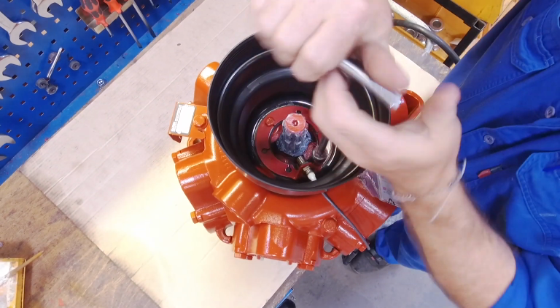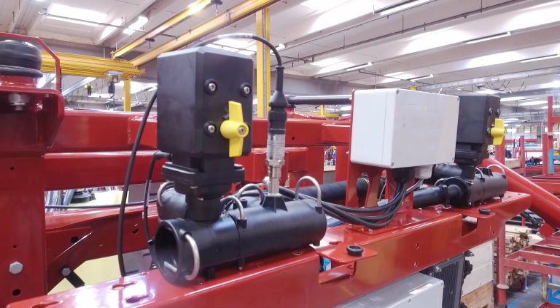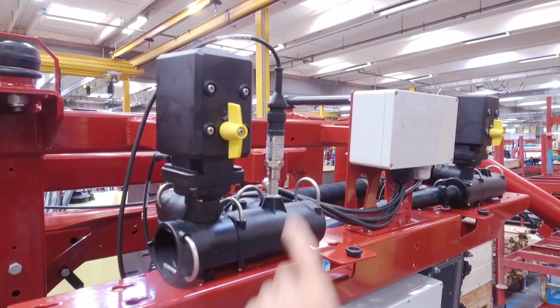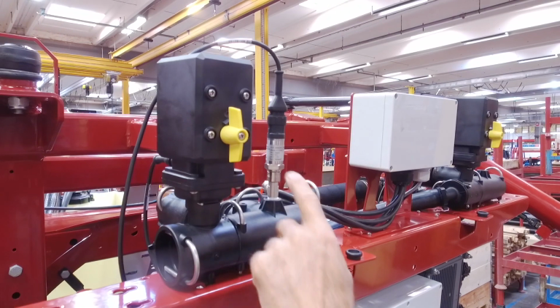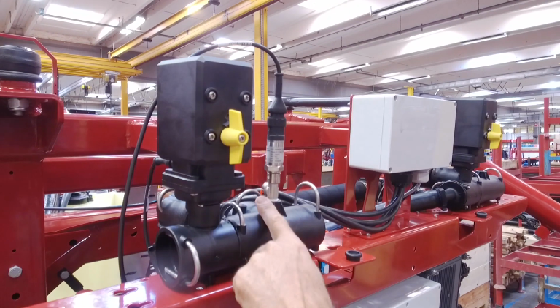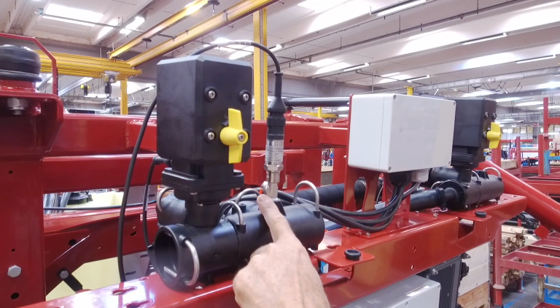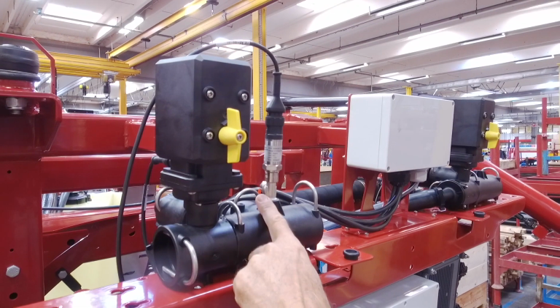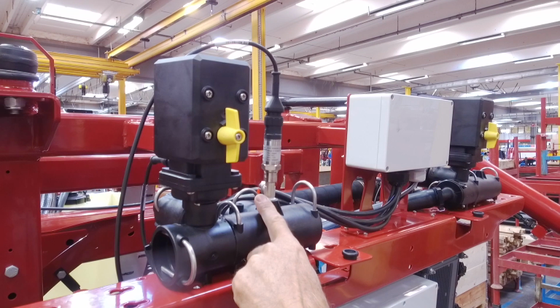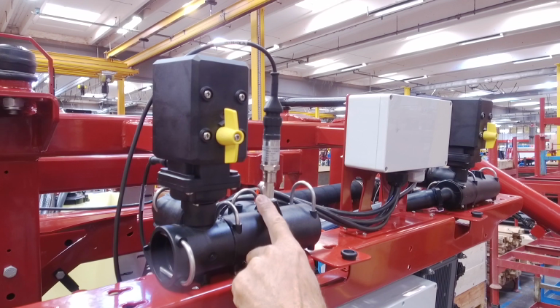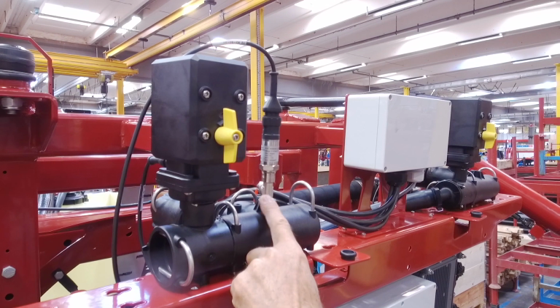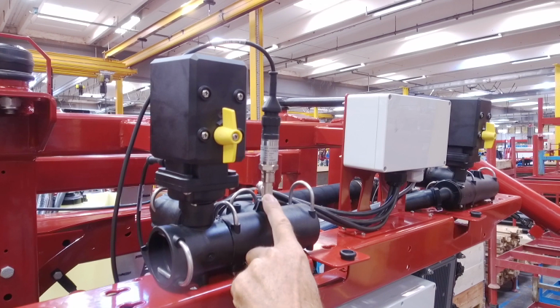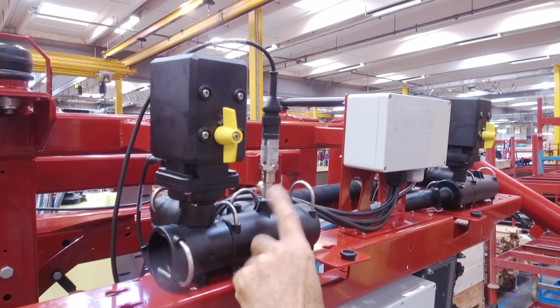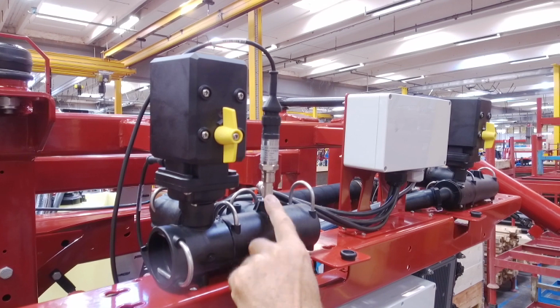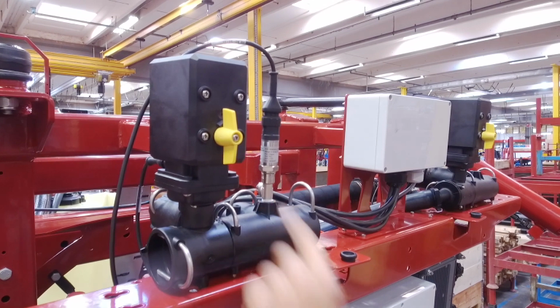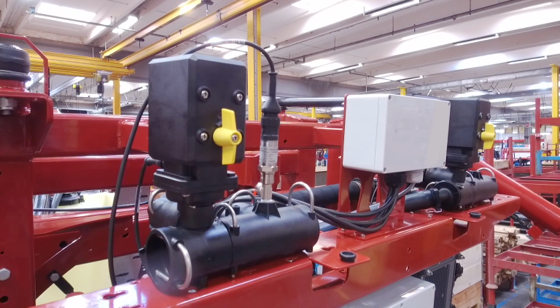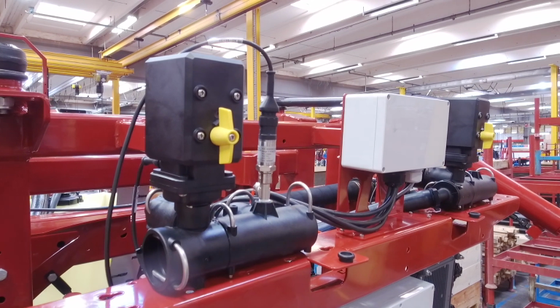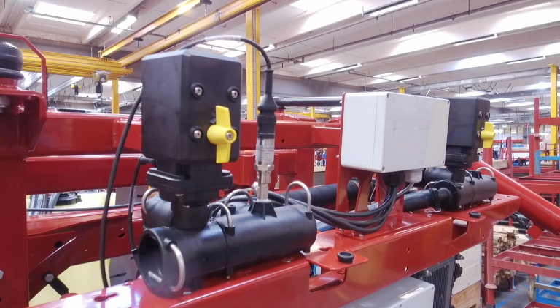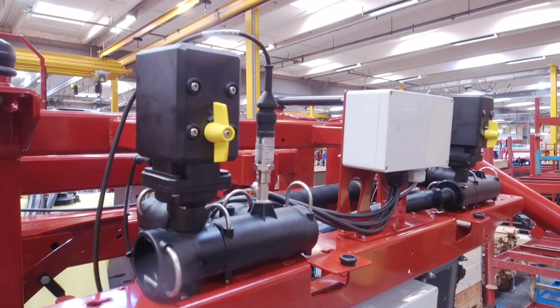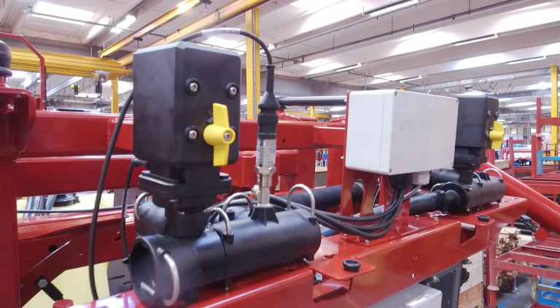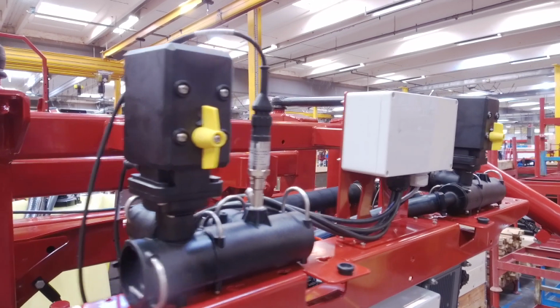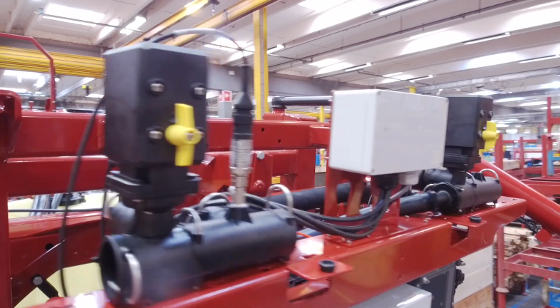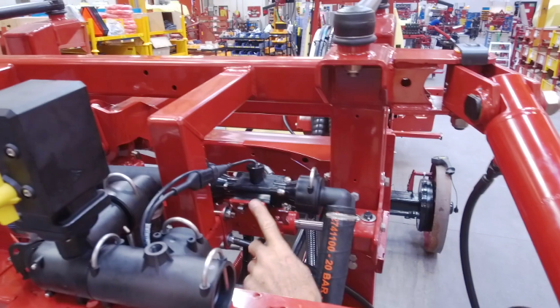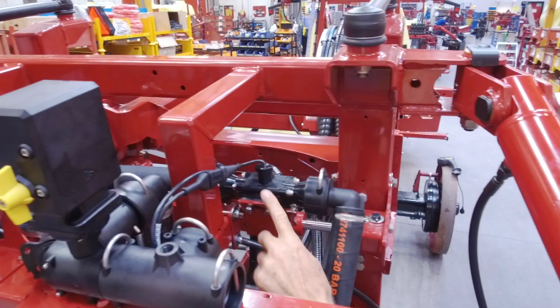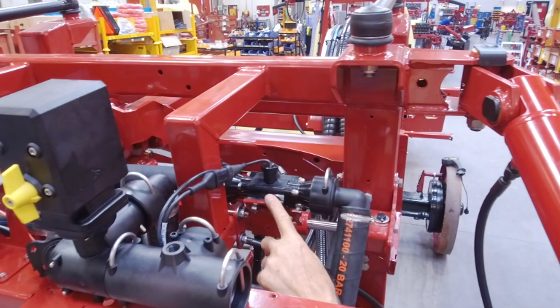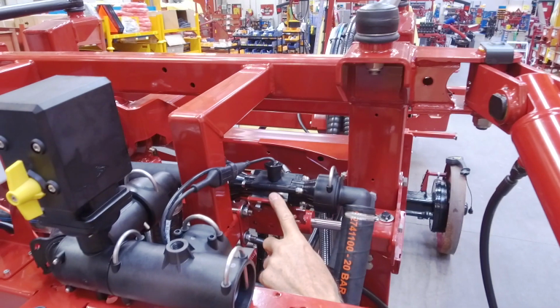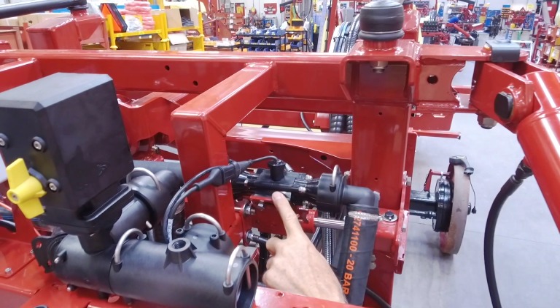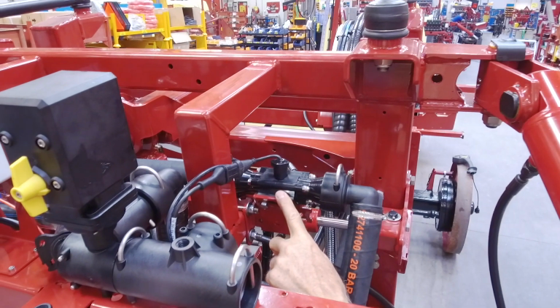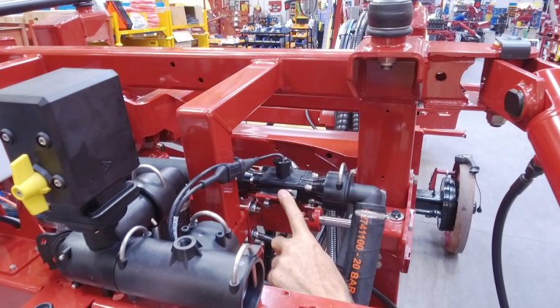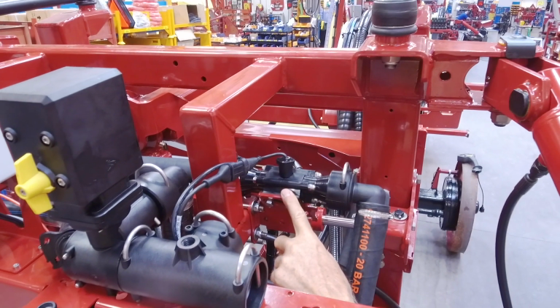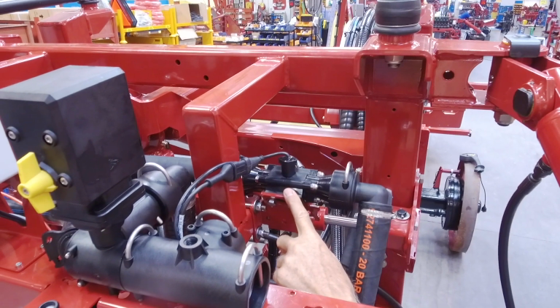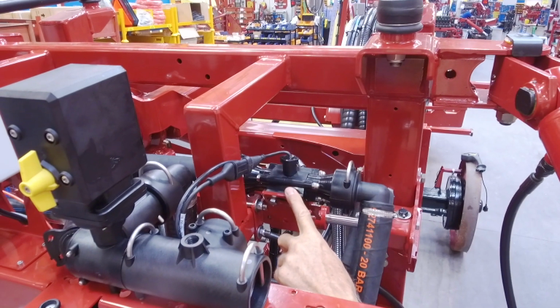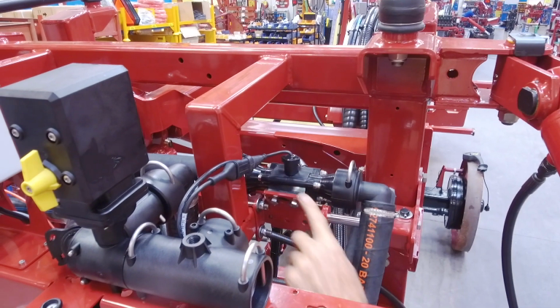The fourth sensor is the digital pressure sensor. This we add to the boom section manifold.